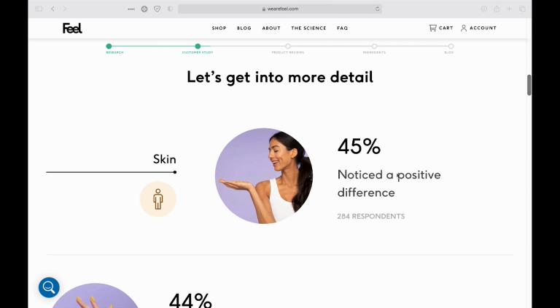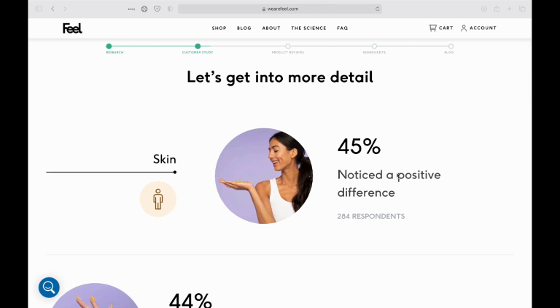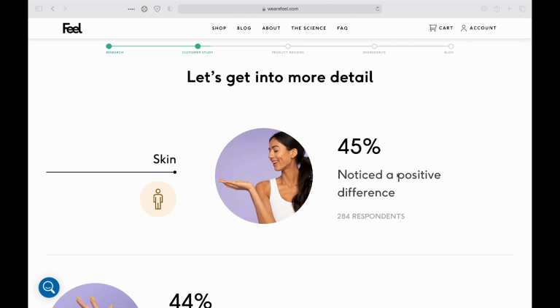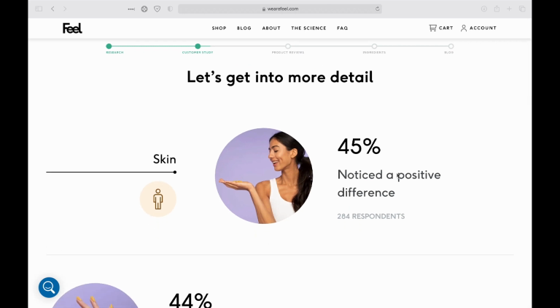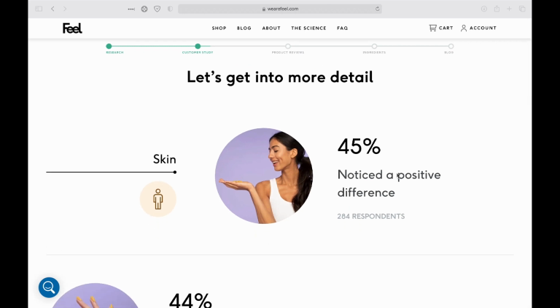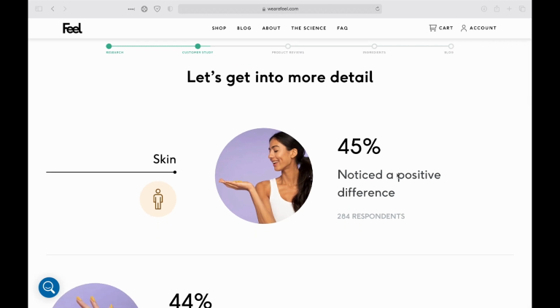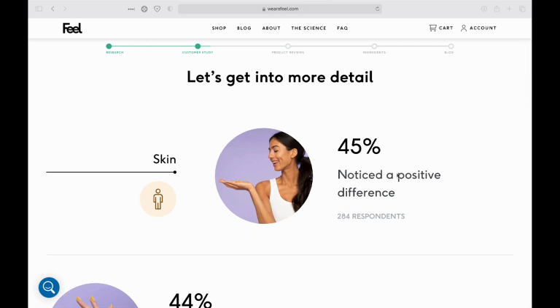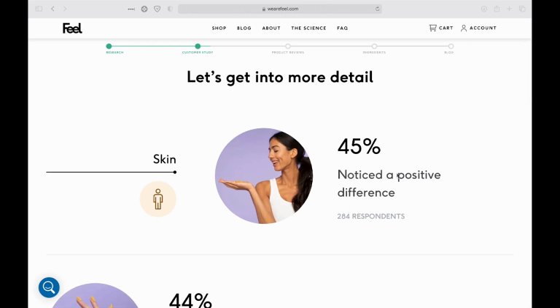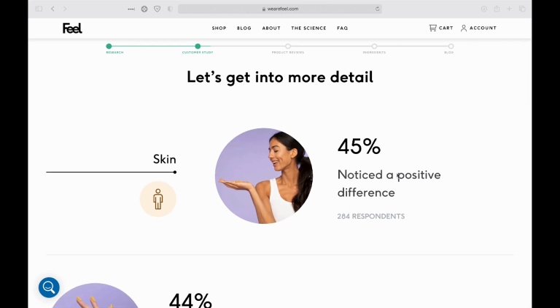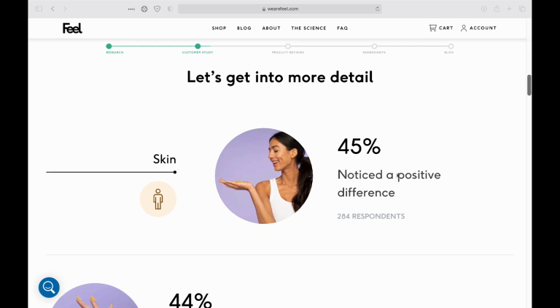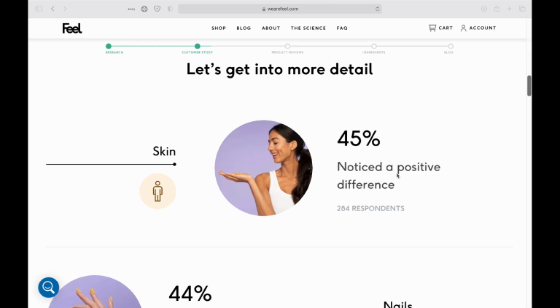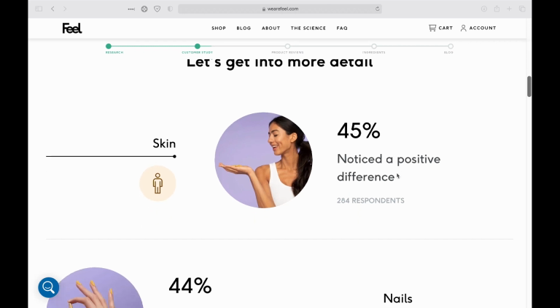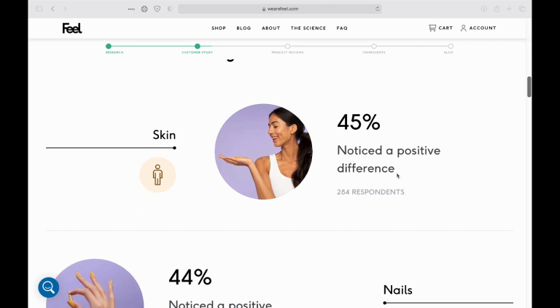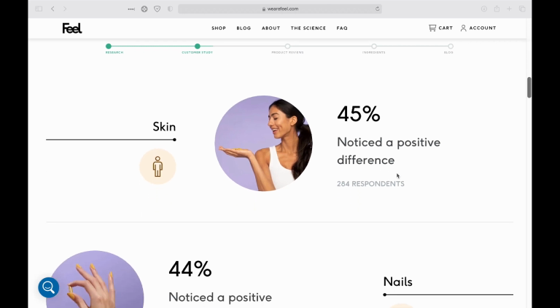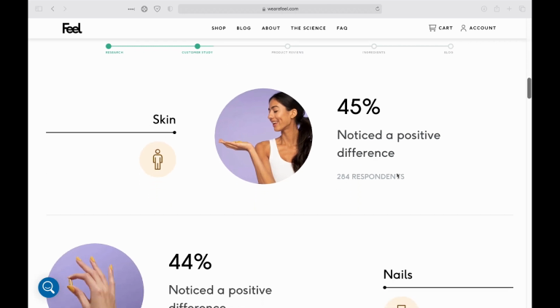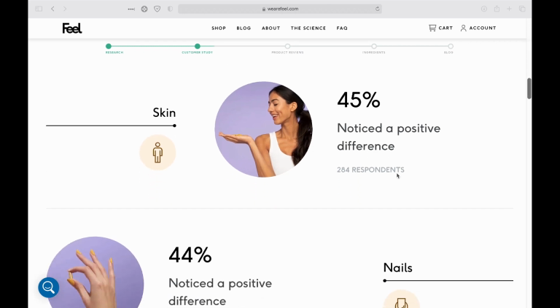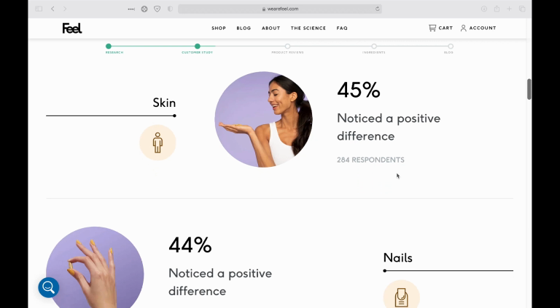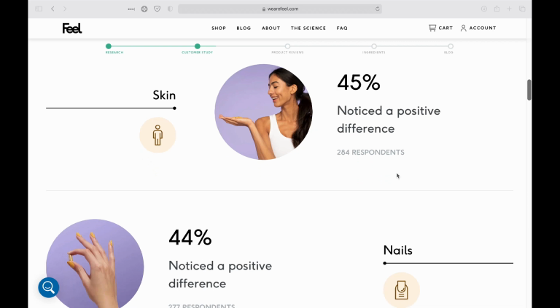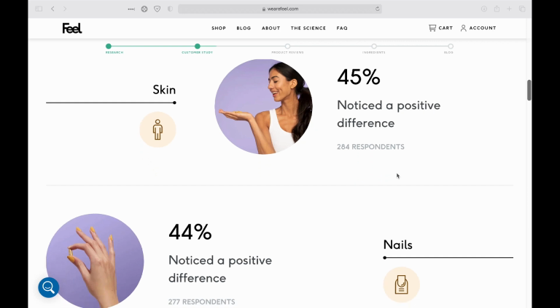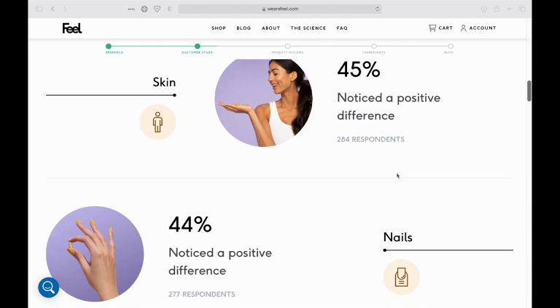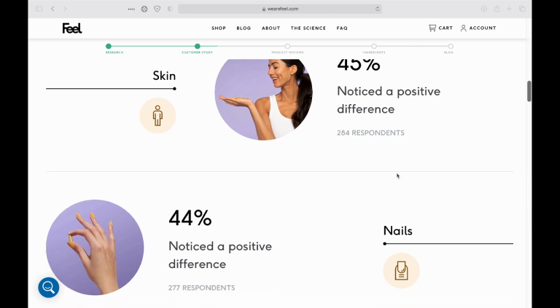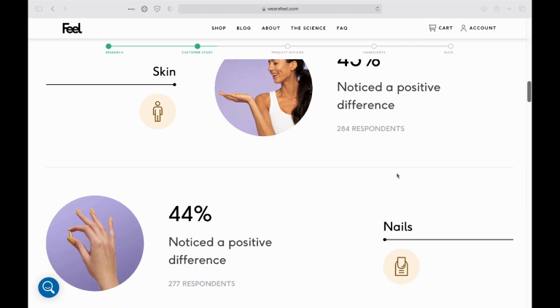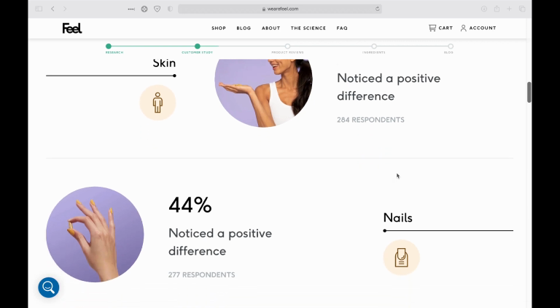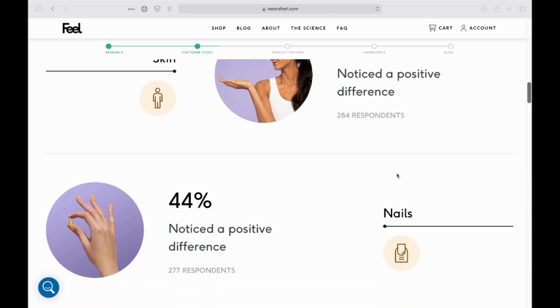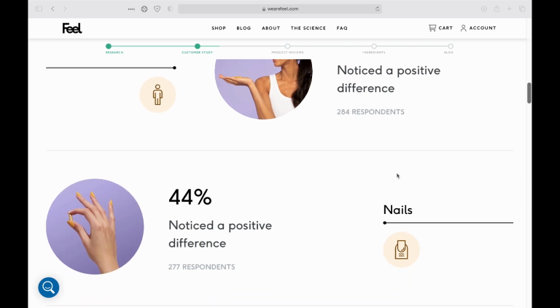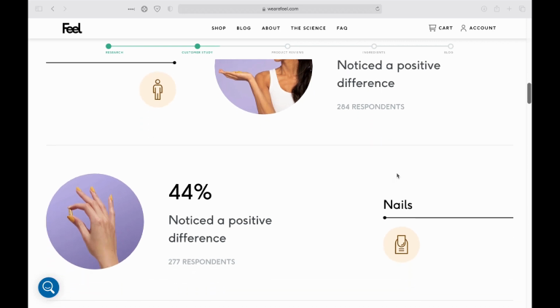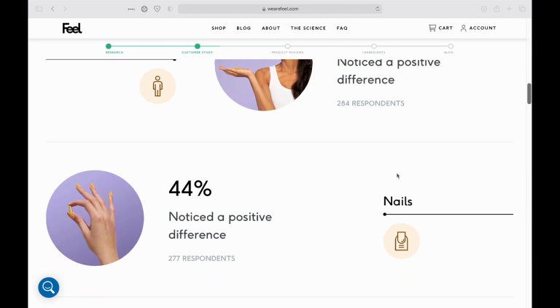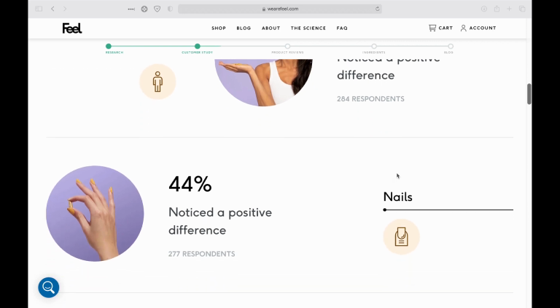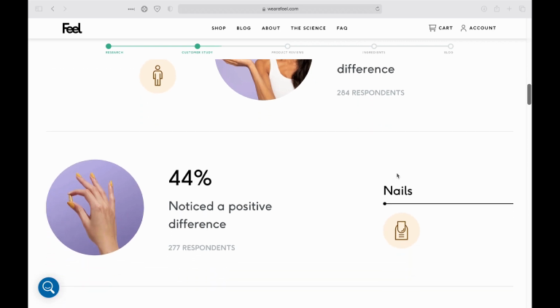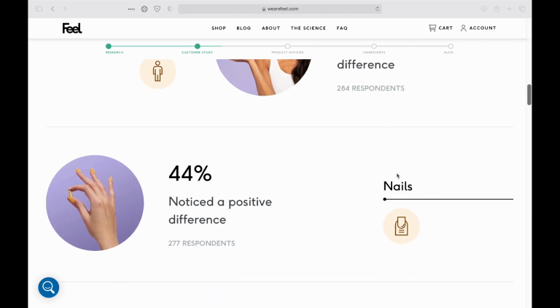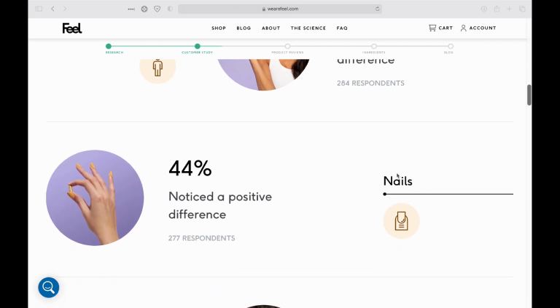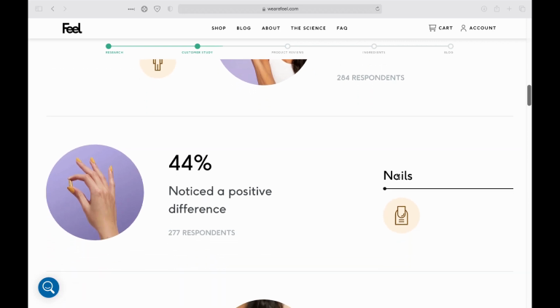Similar numbers you'll see for skin and nail improvement, but again this is very subjective and it's not very clear what they mean by this.